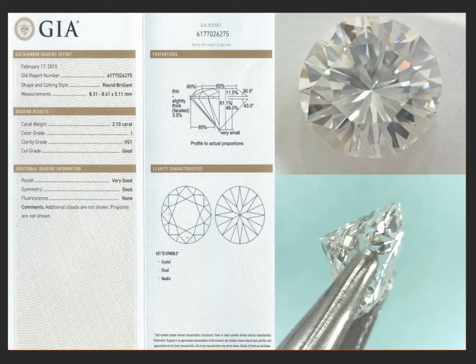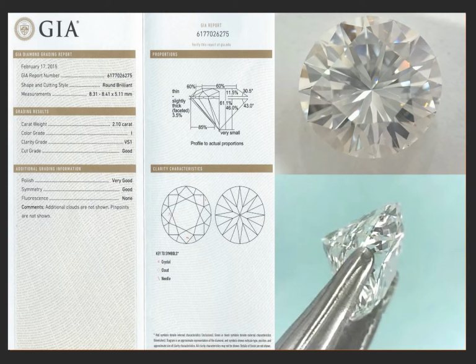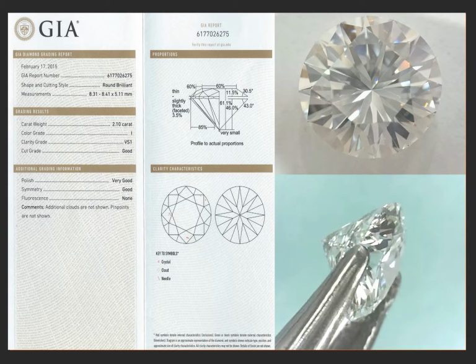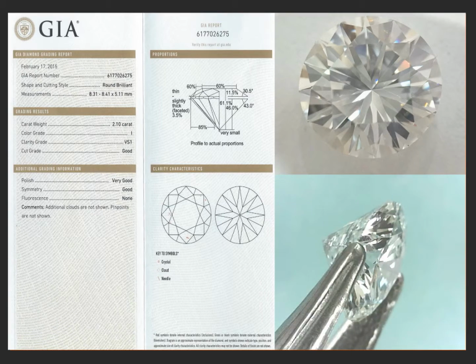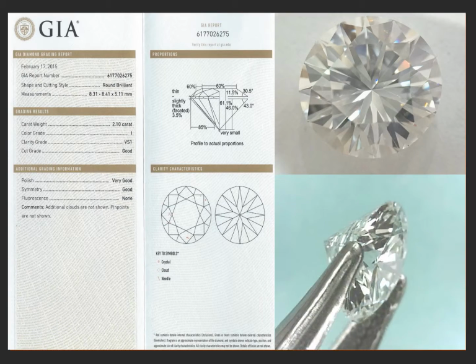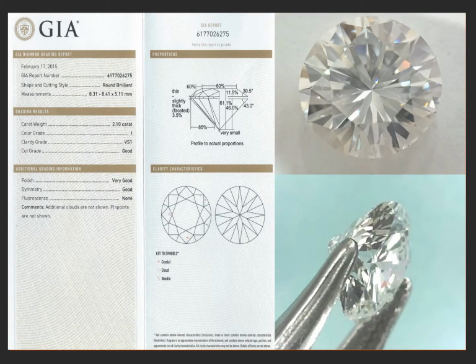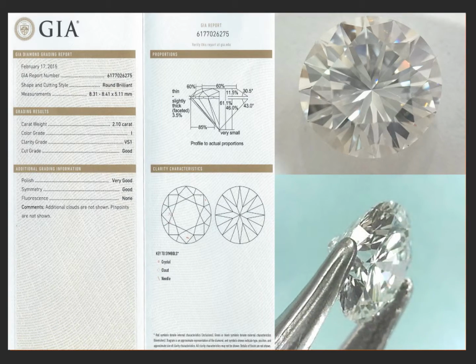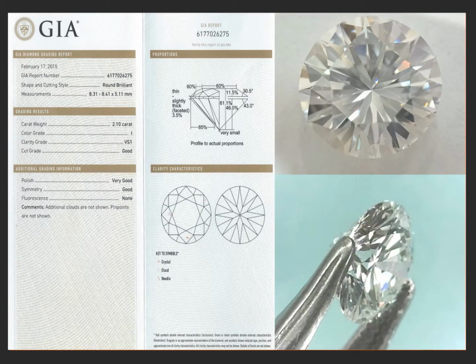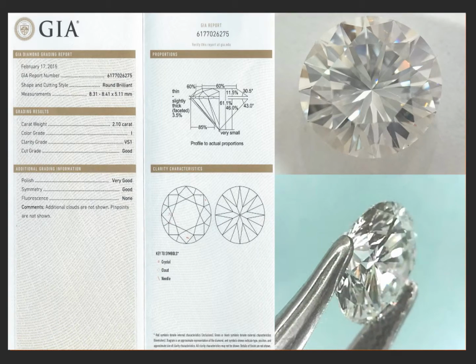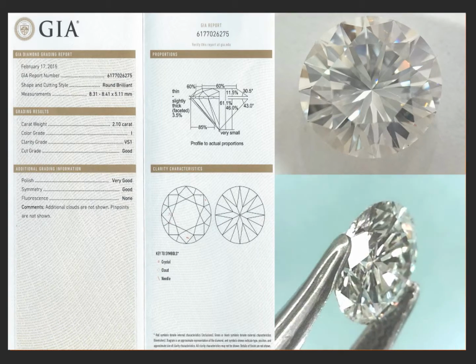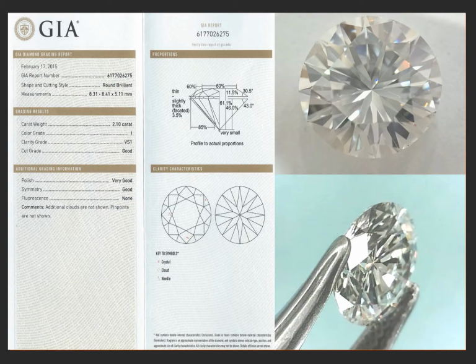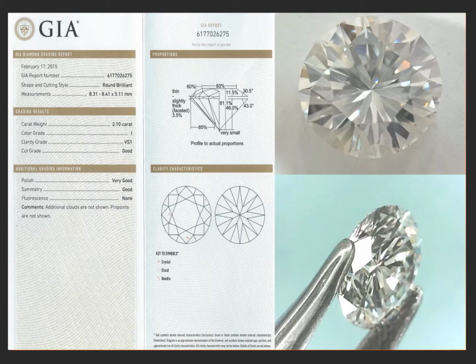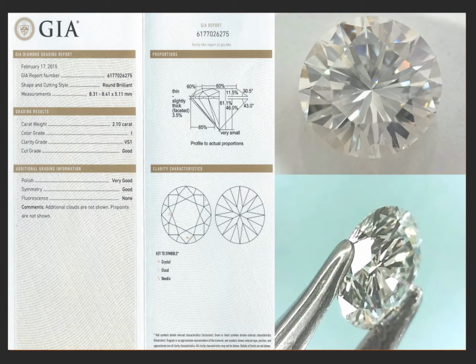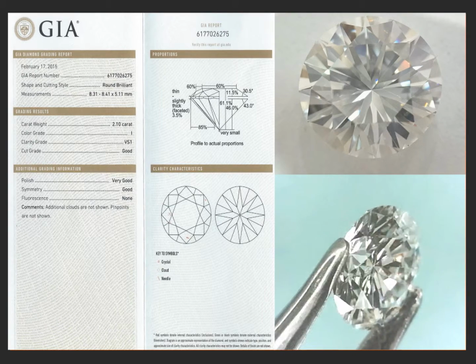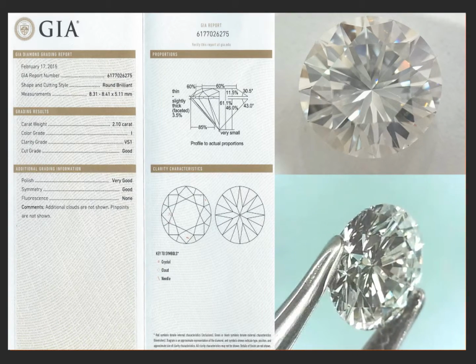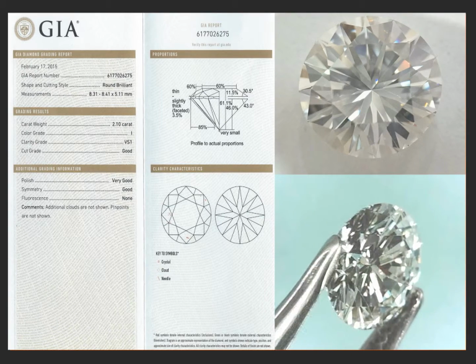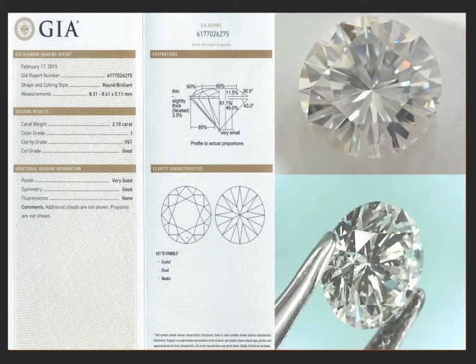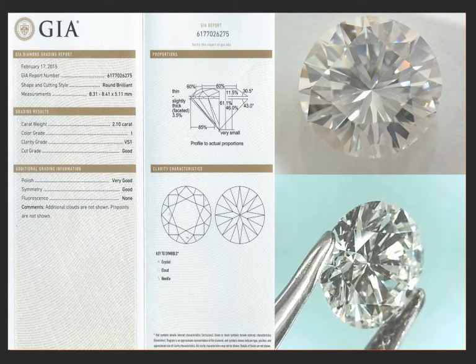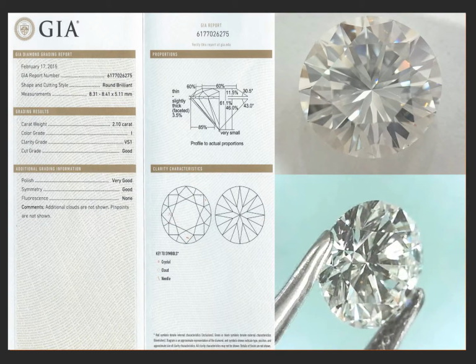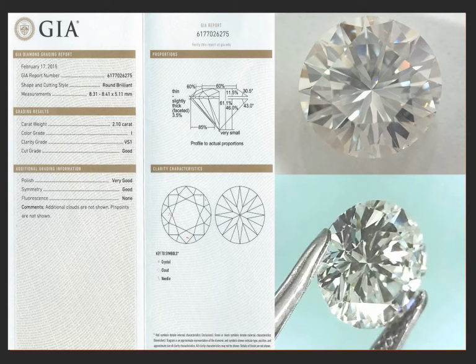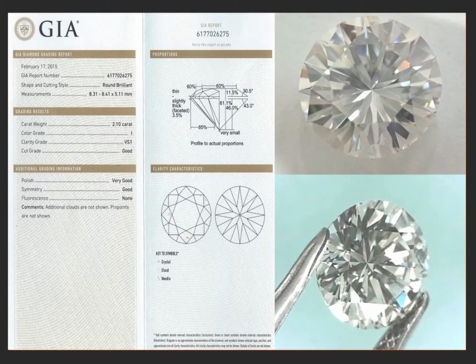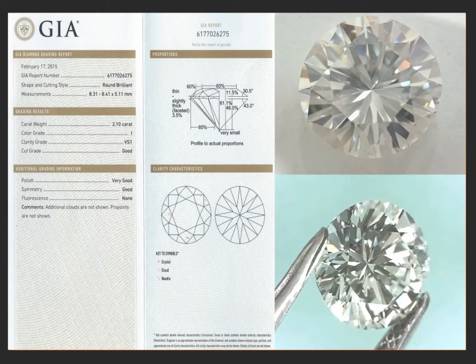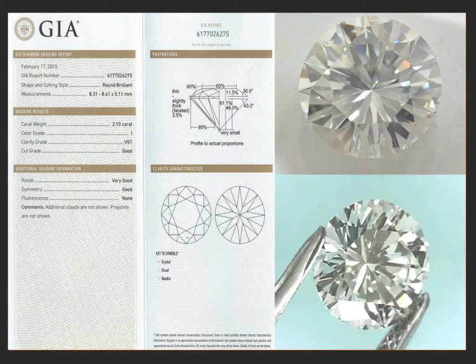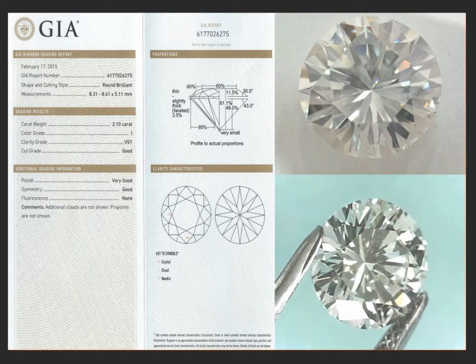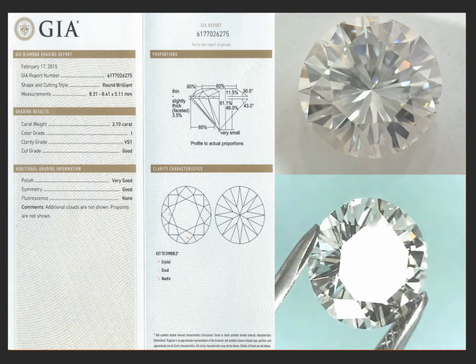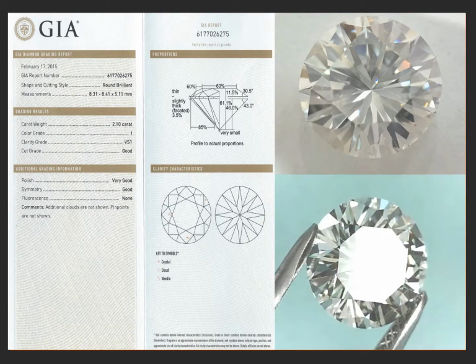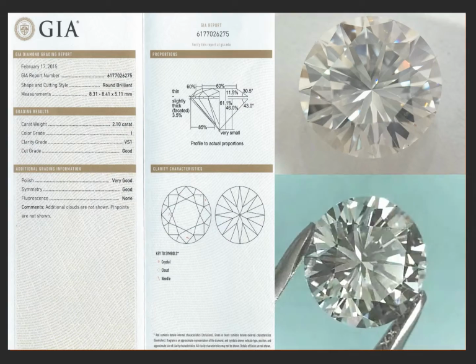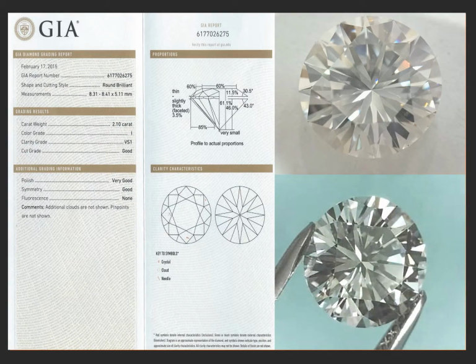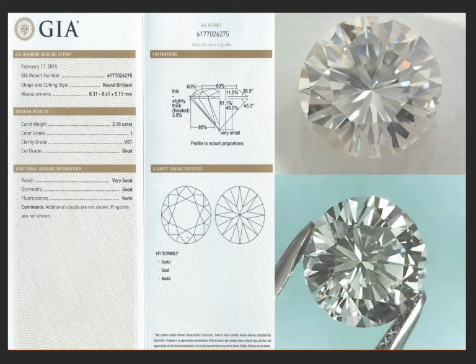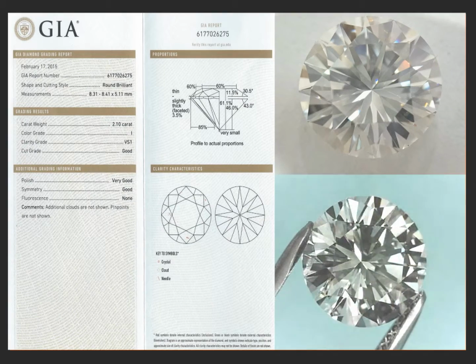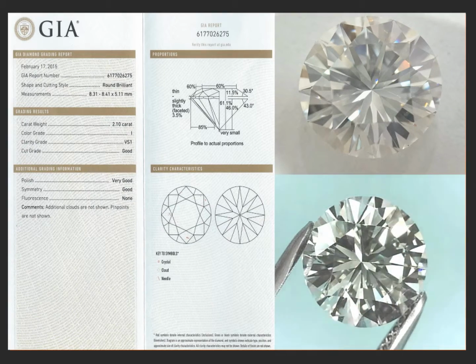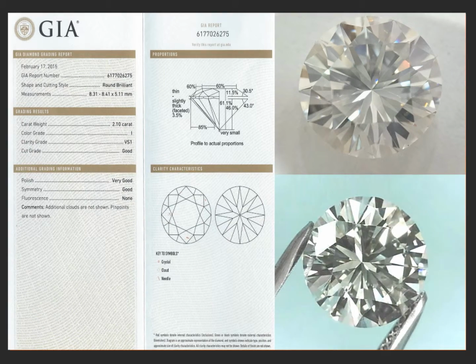It's an inexpensive, big, beautiful looking, eye clean — almost loupe clean — 2 carat round.